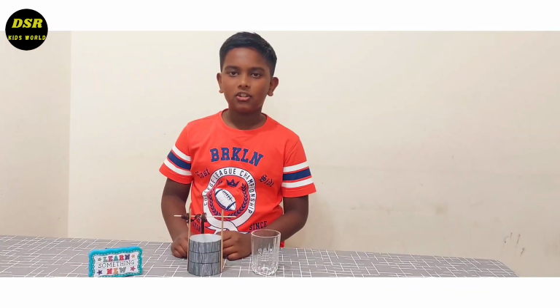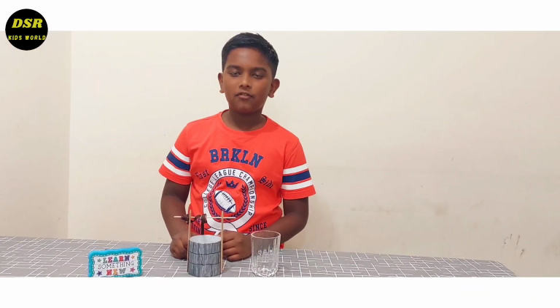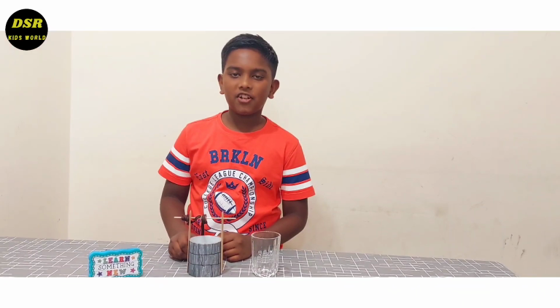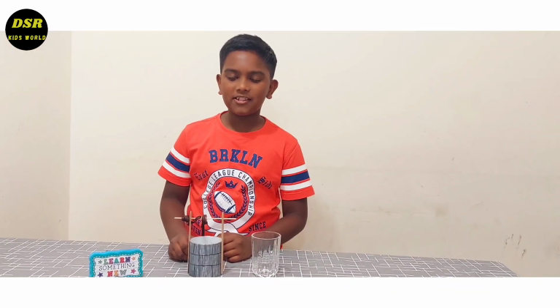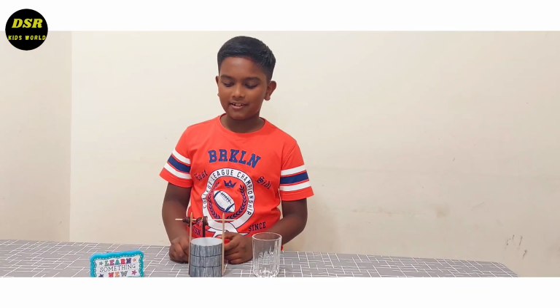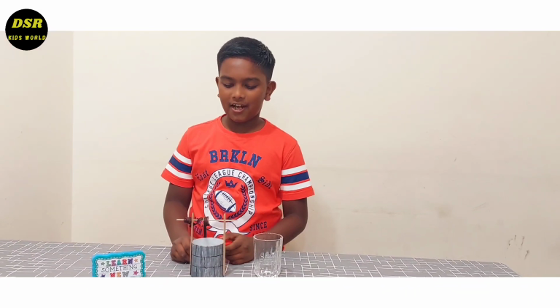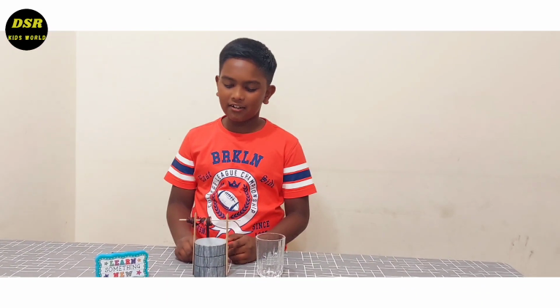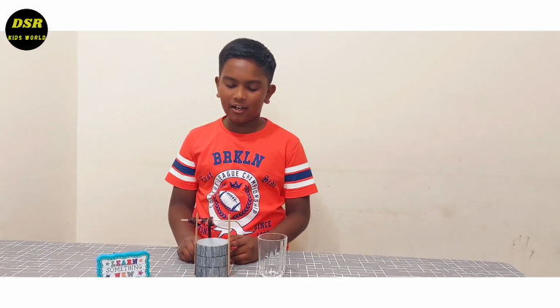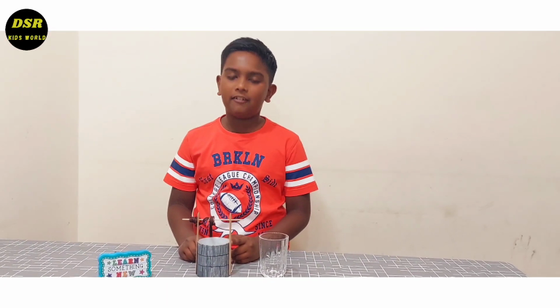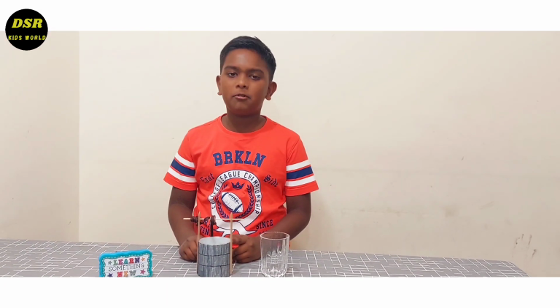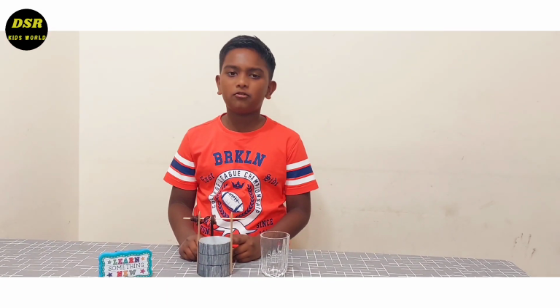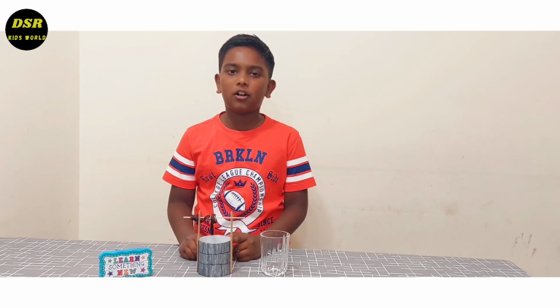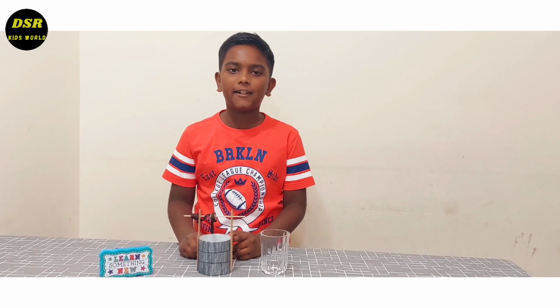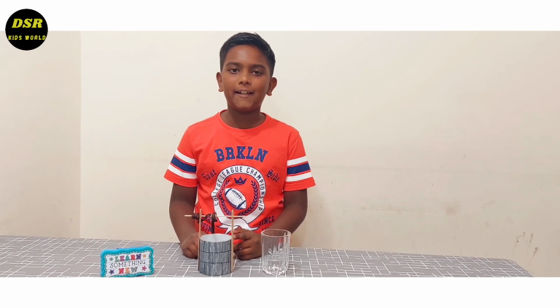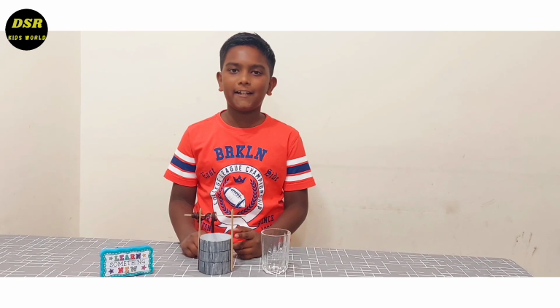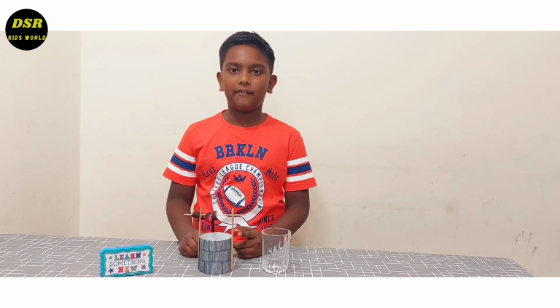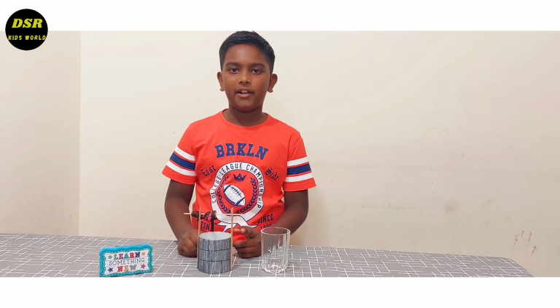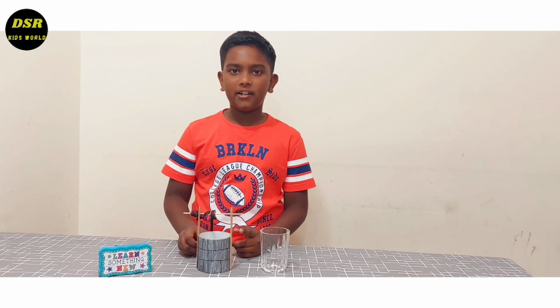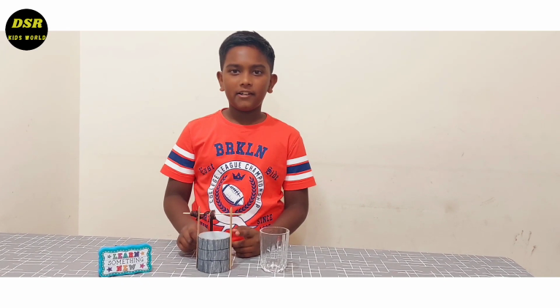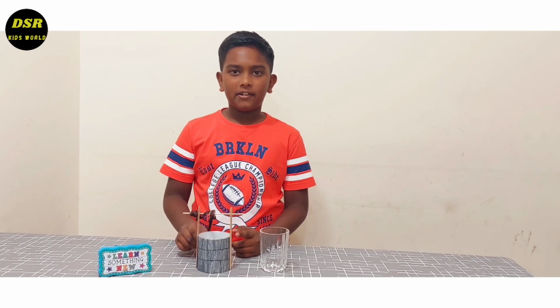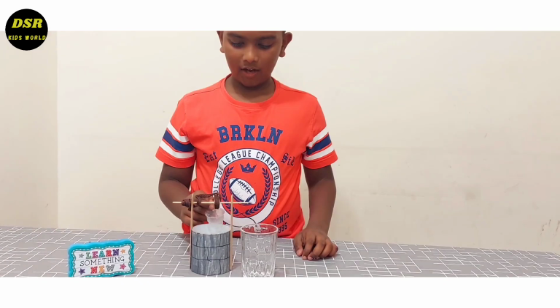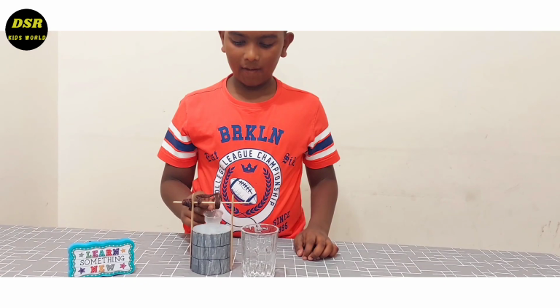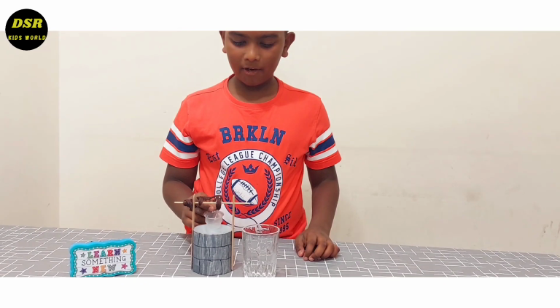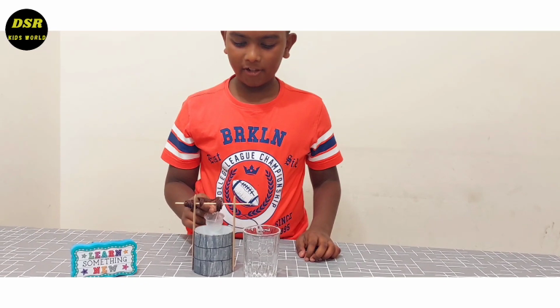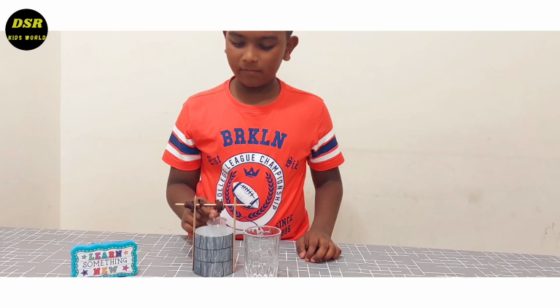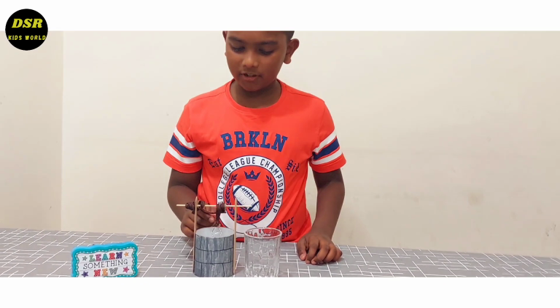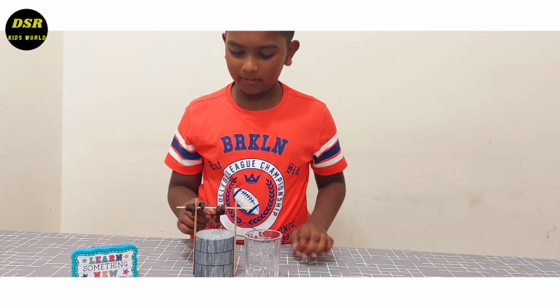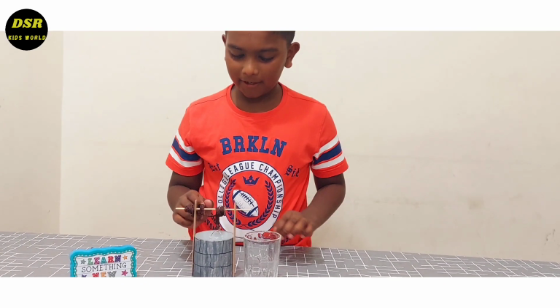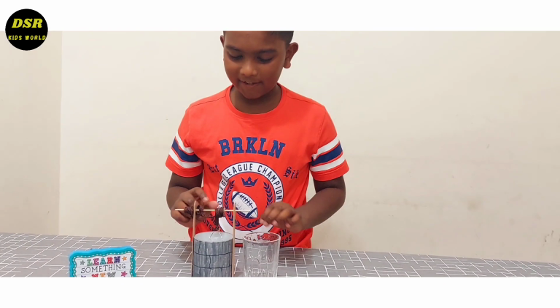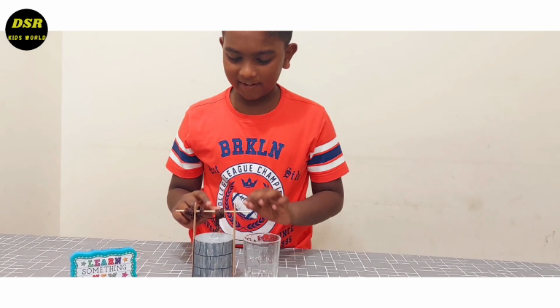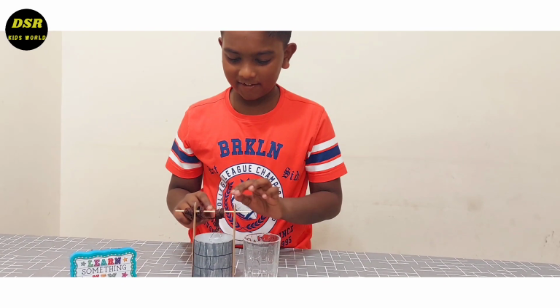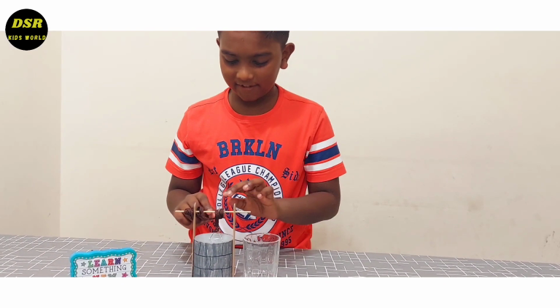So friends, now I have put water in the well. I am going to put the bucket in the well.